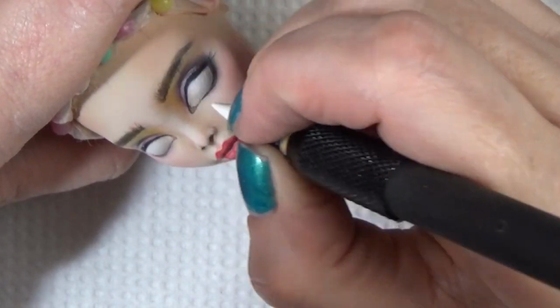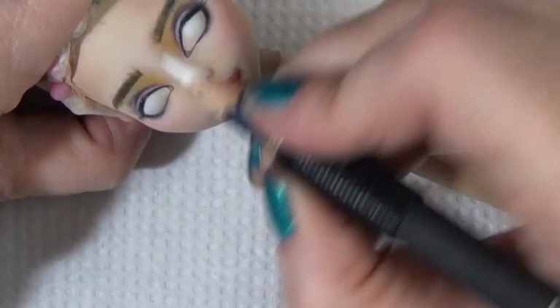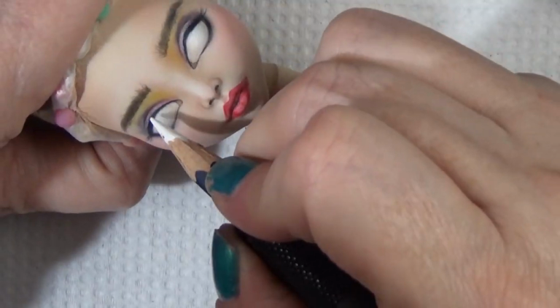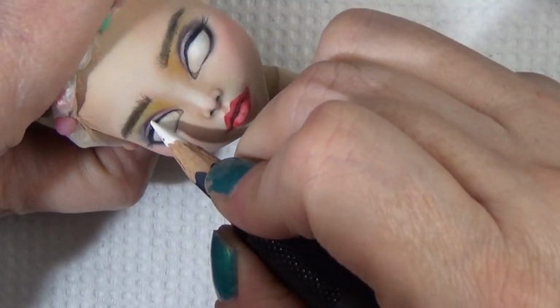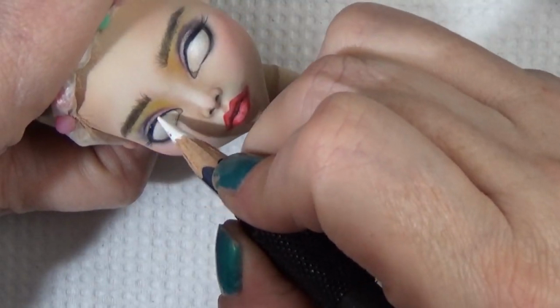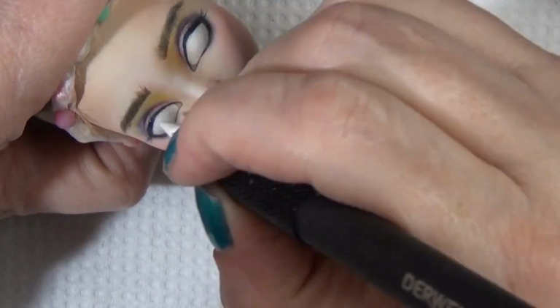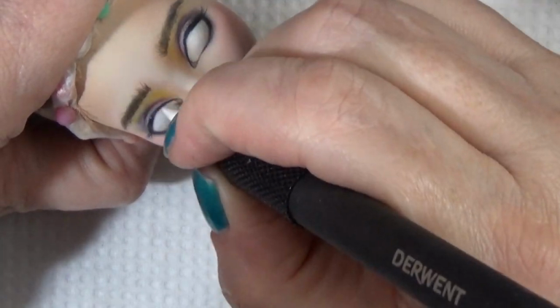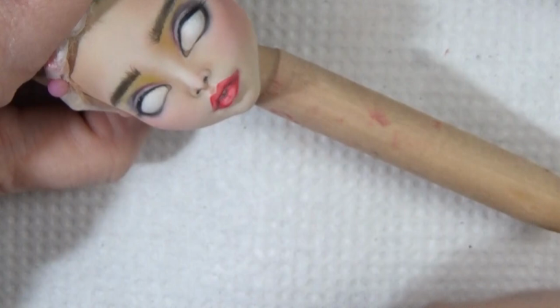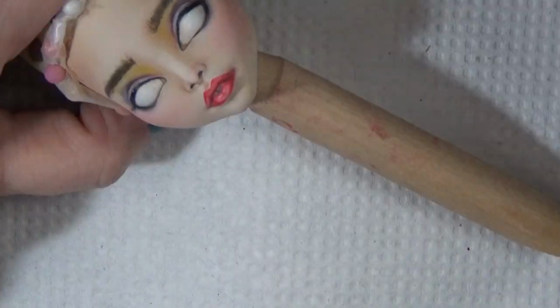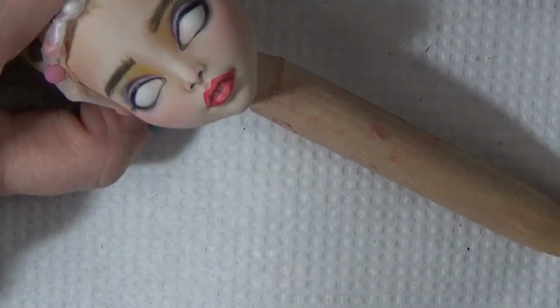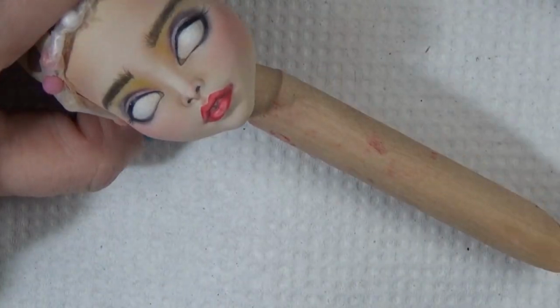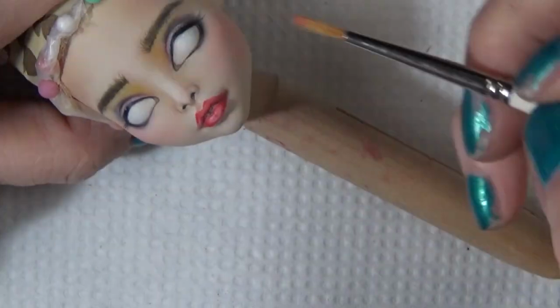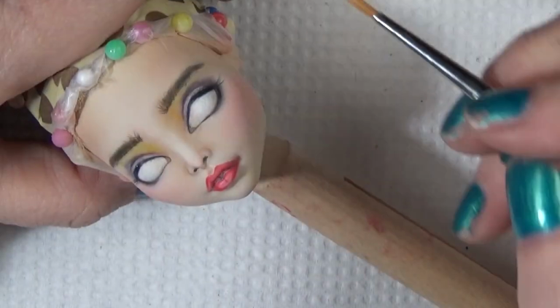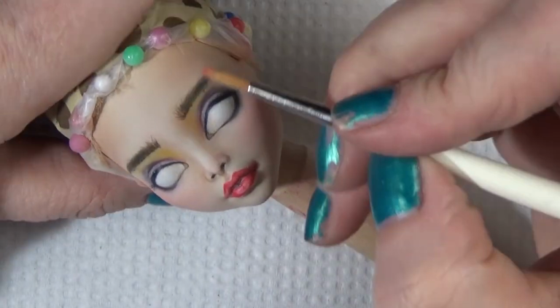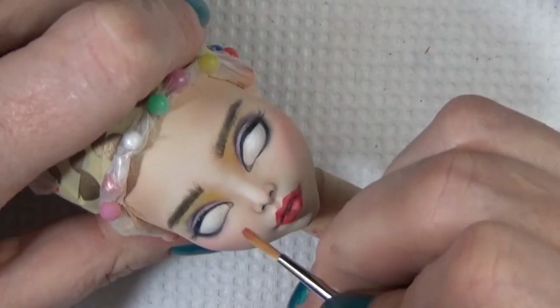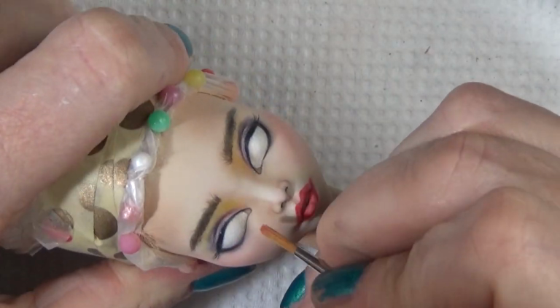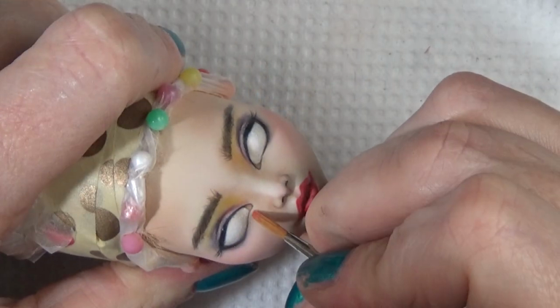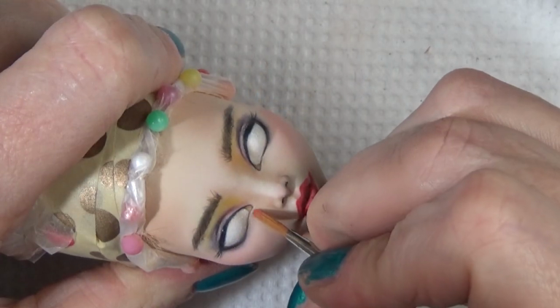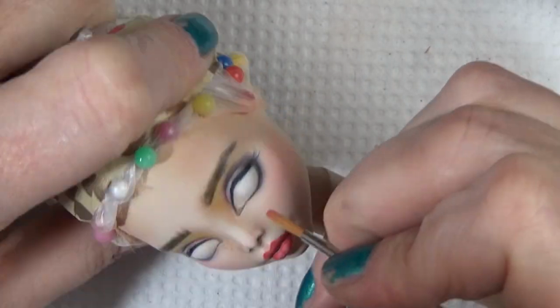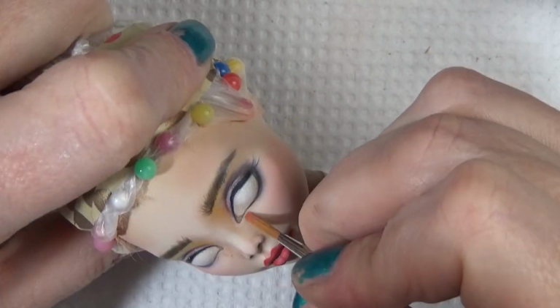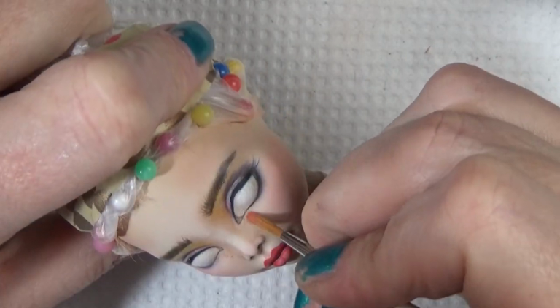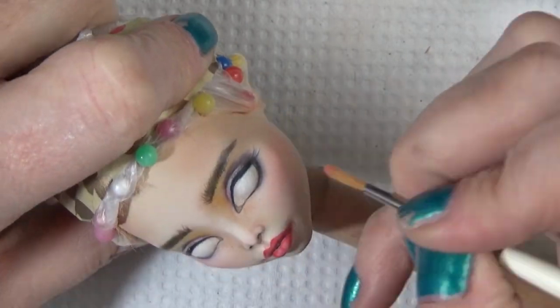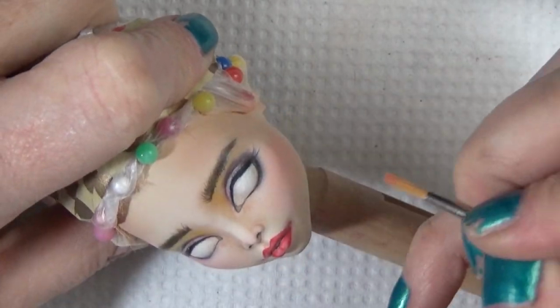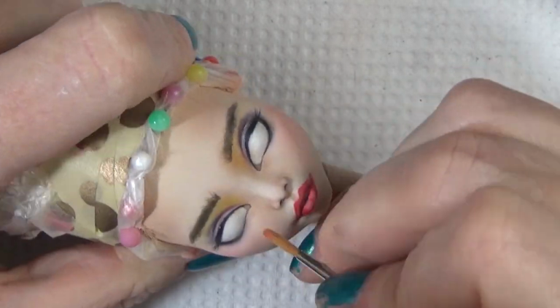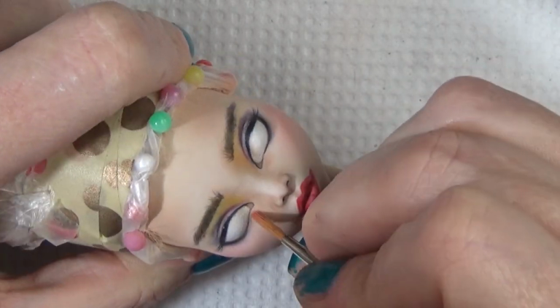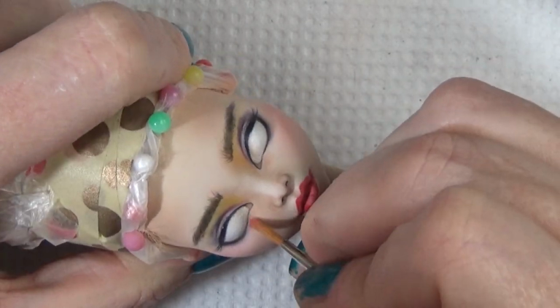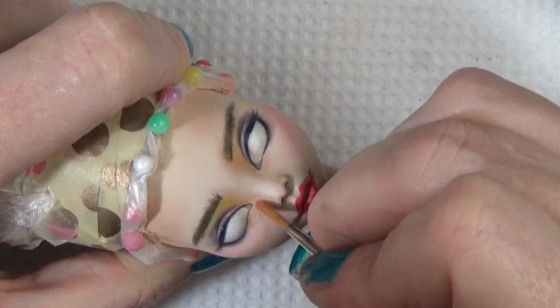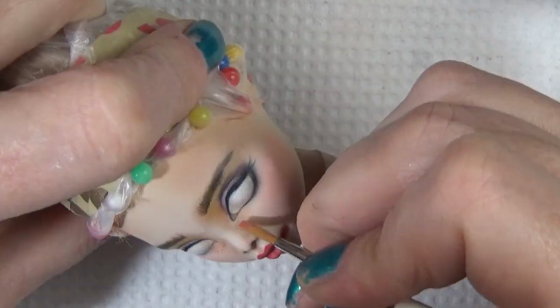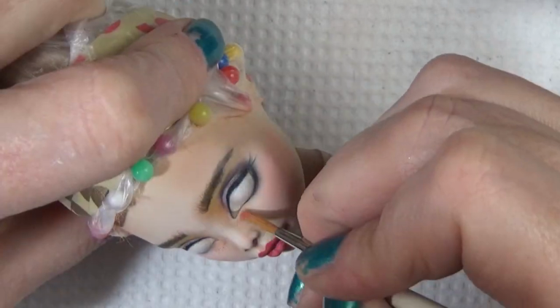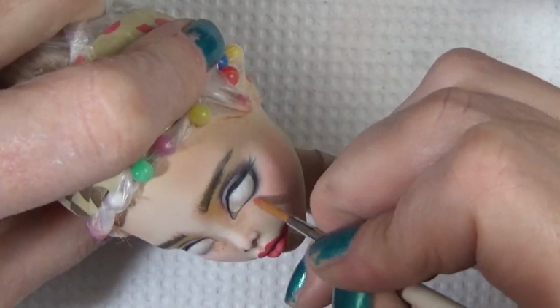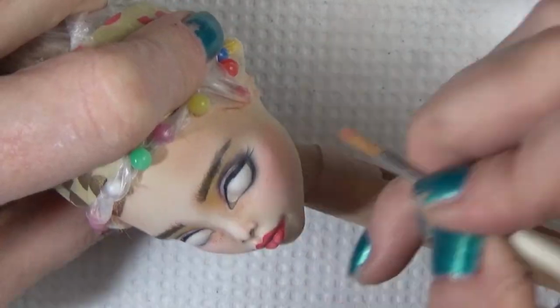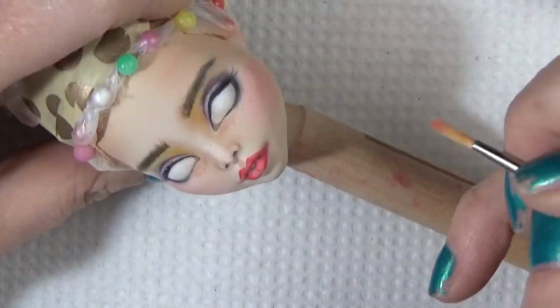My apologies for the hand positioning on this one — it looks kind of rough, I keep covering up the work that I'm doing. I'm sorry about that.